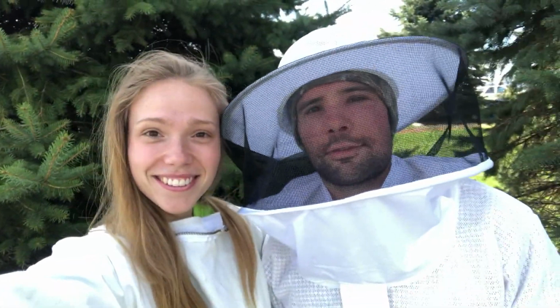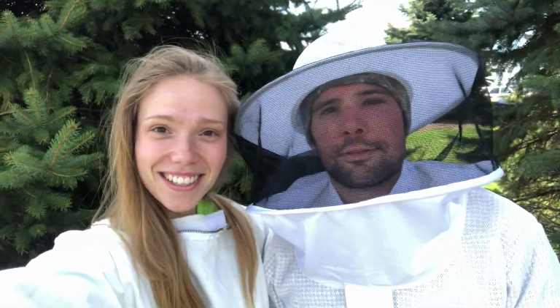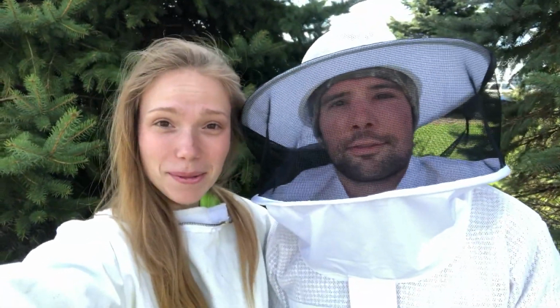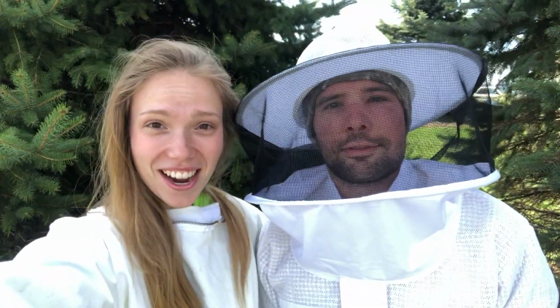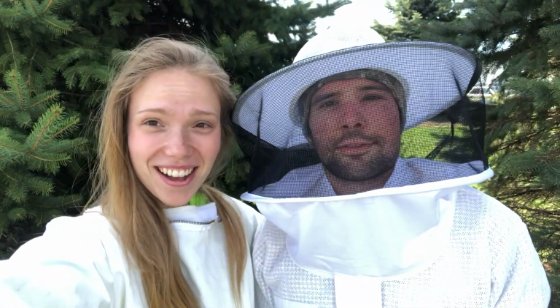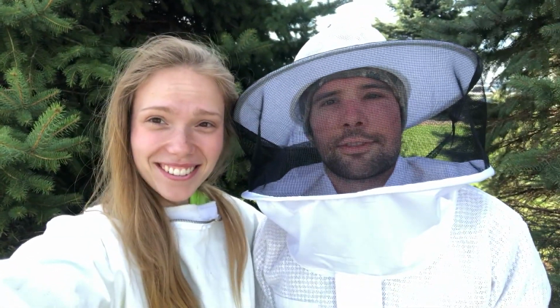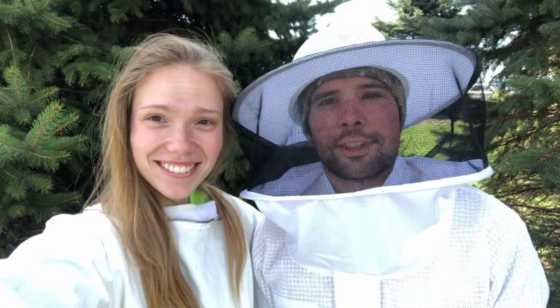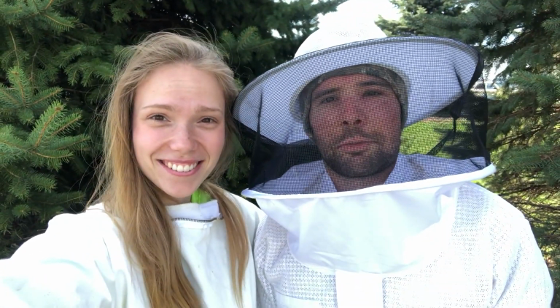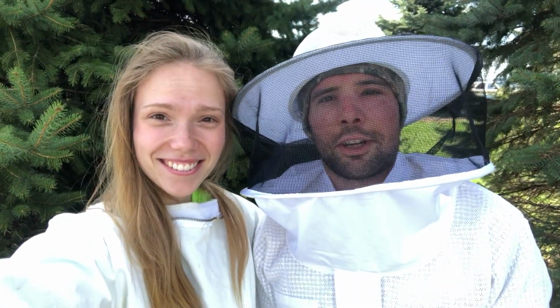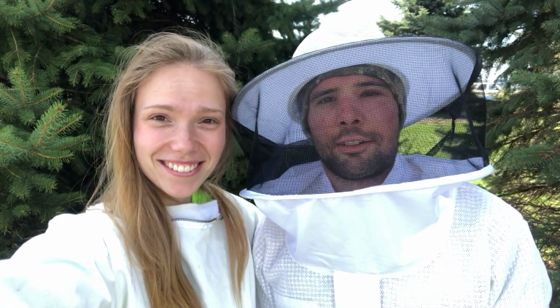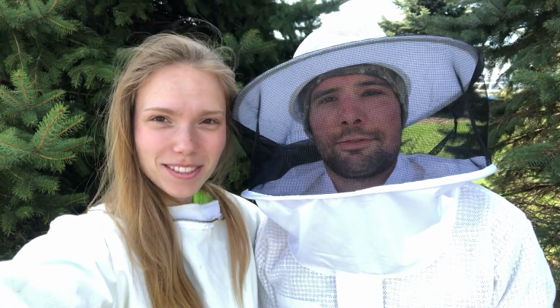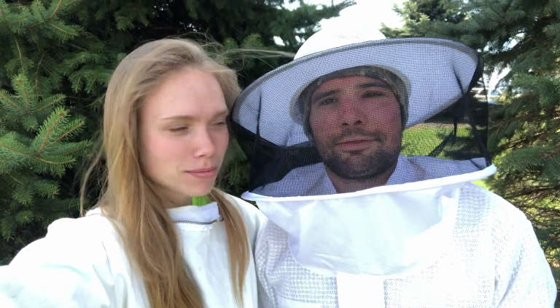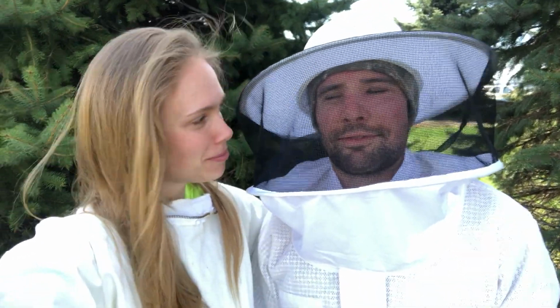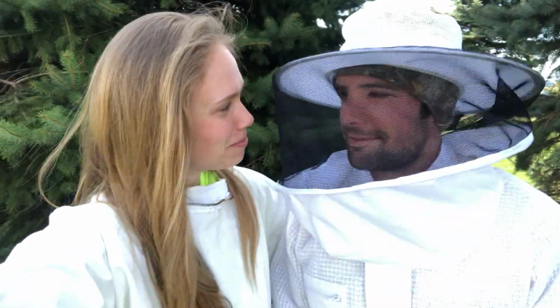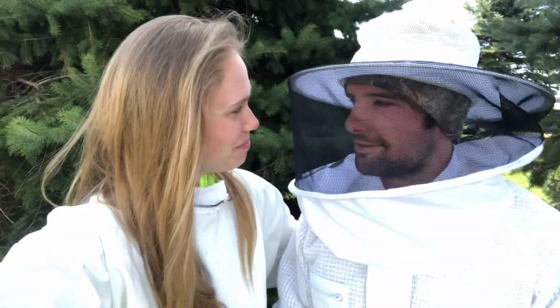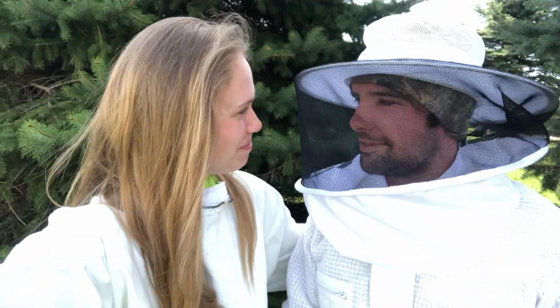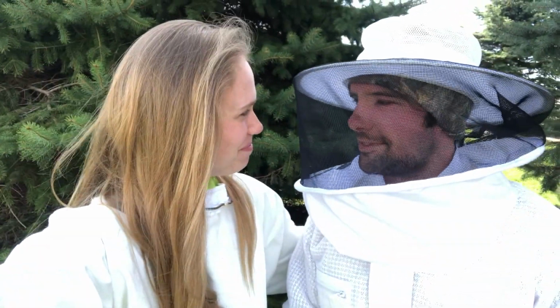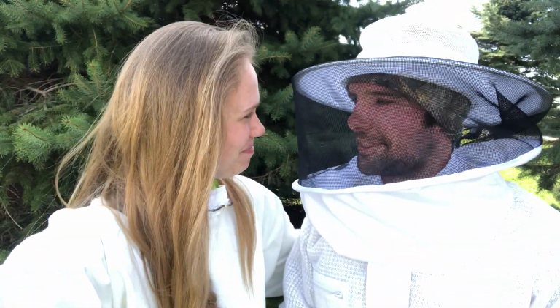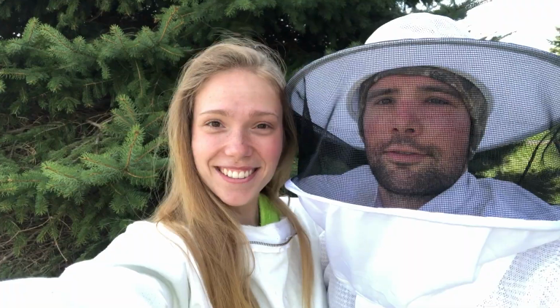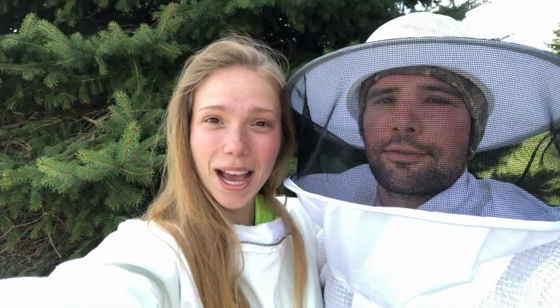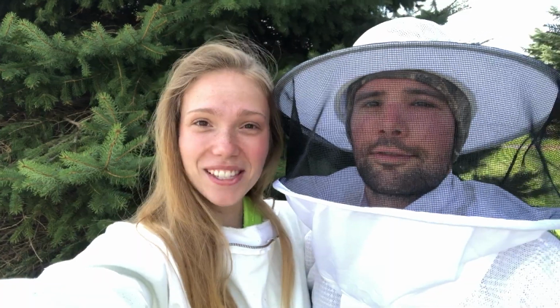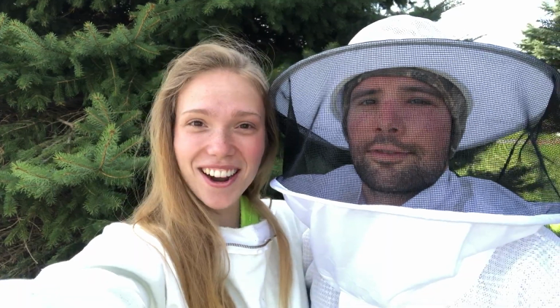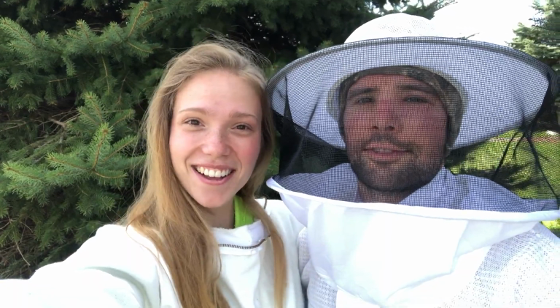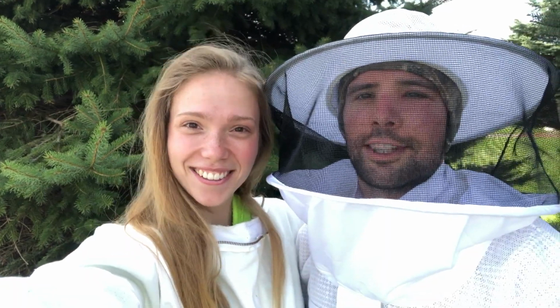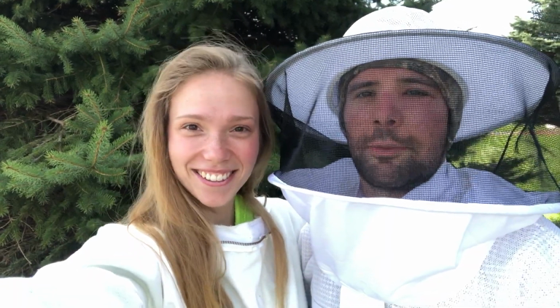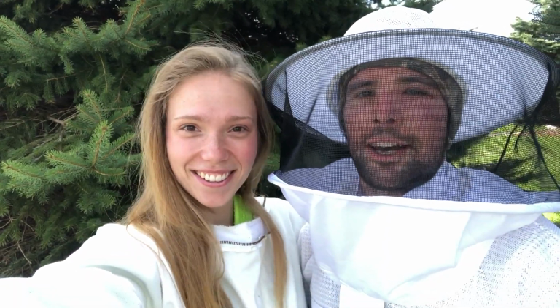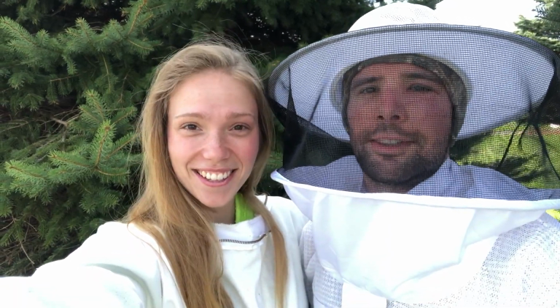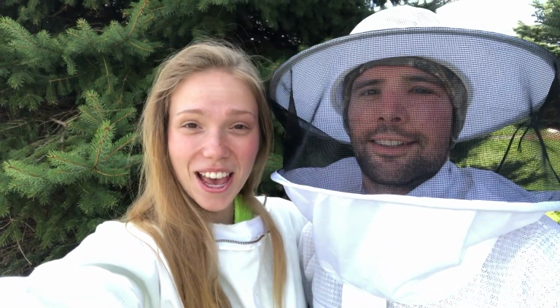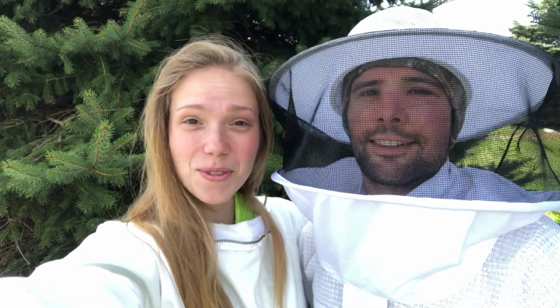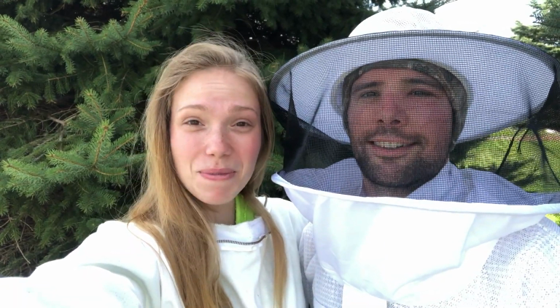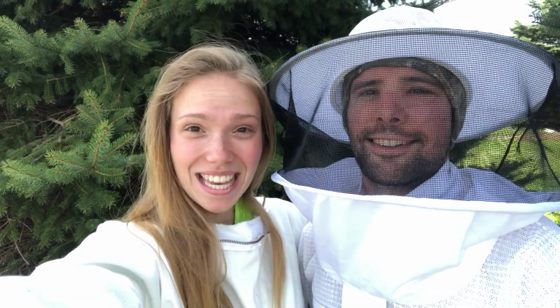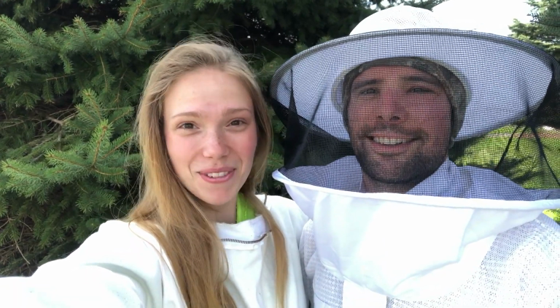I'm Sarah. And I'm Adam. And we're beekeepers.